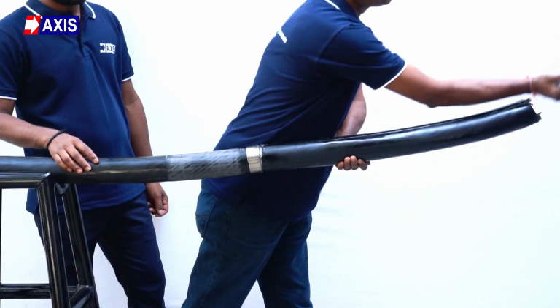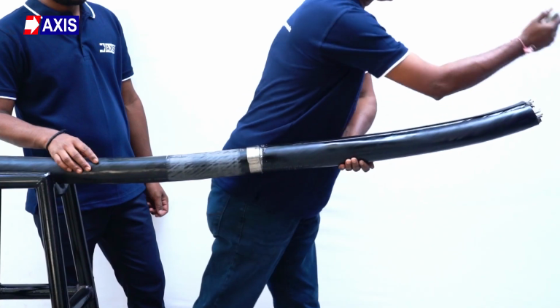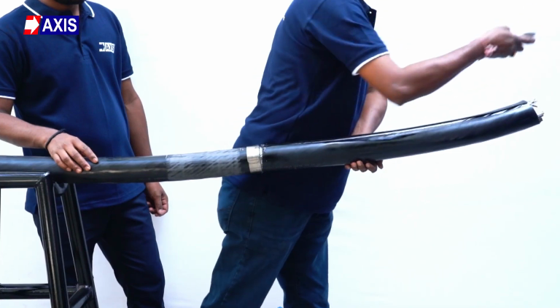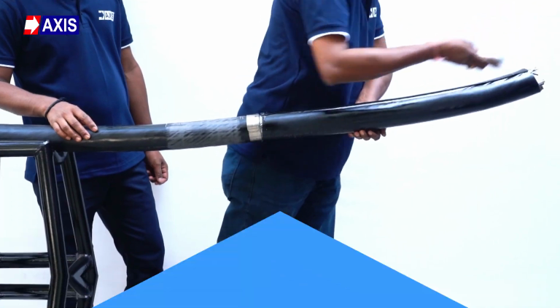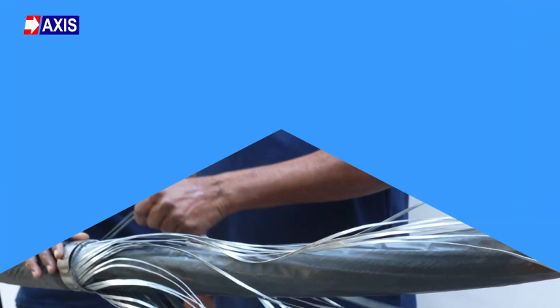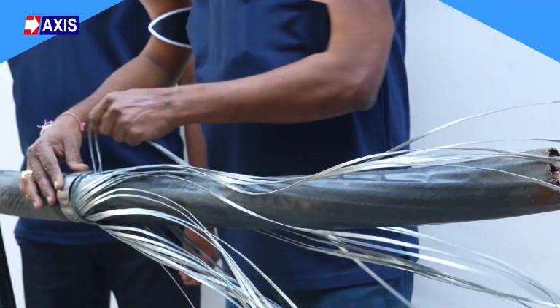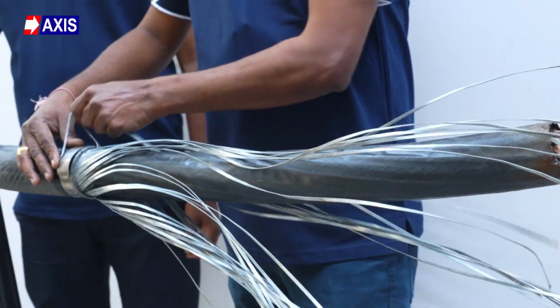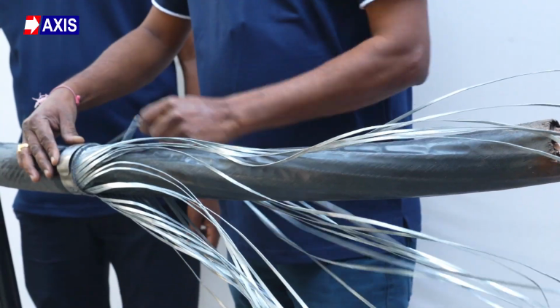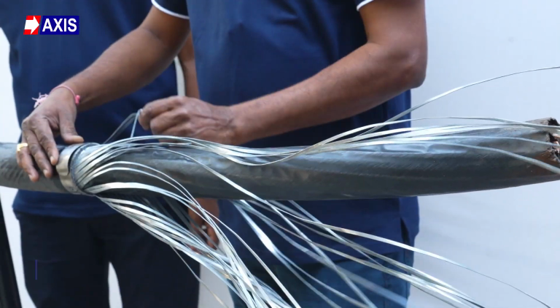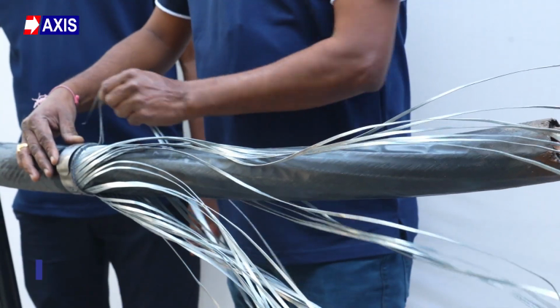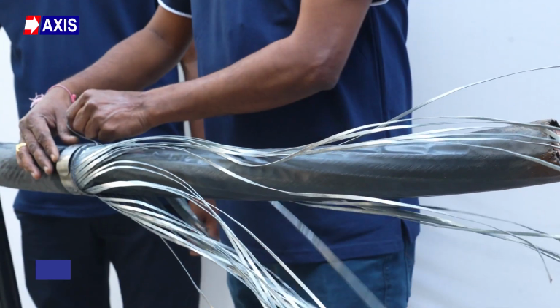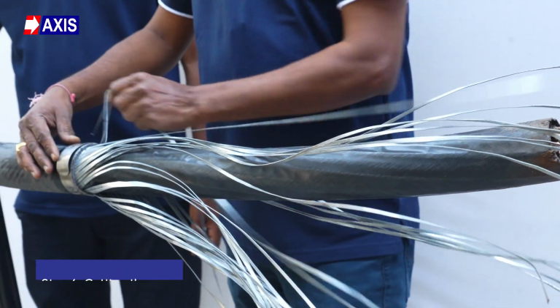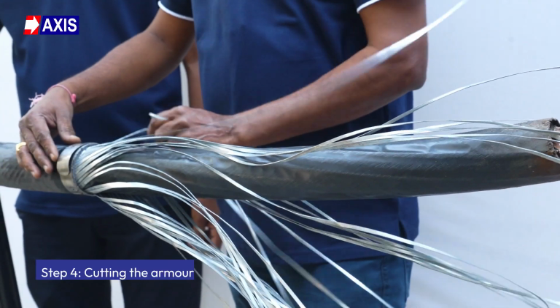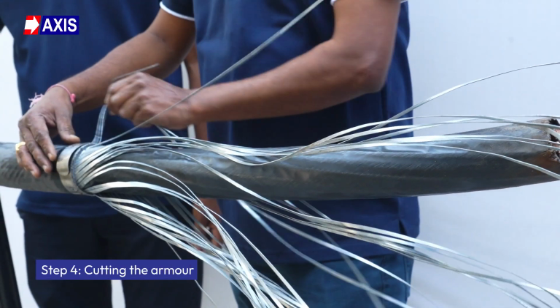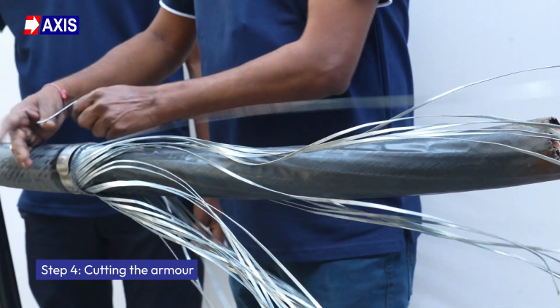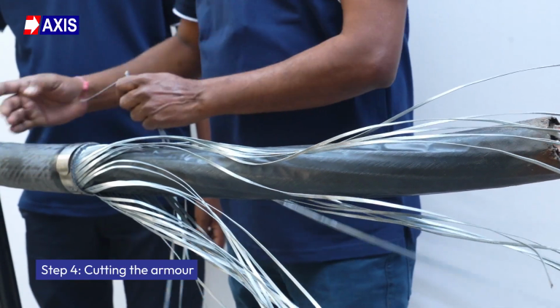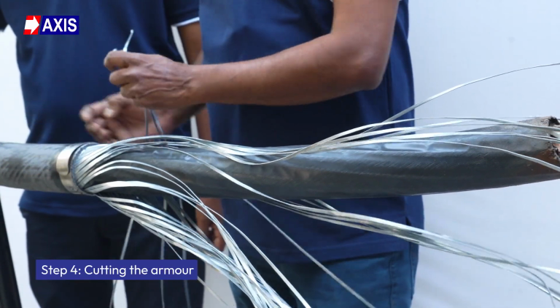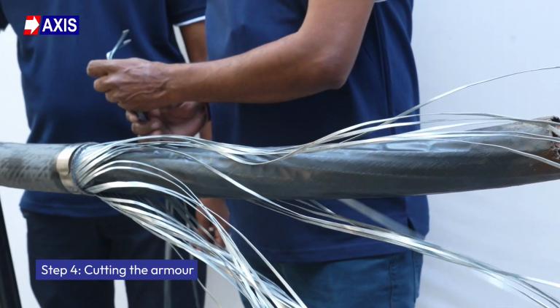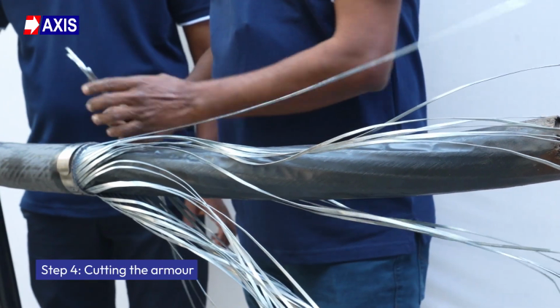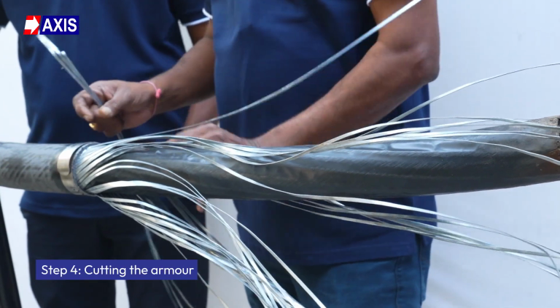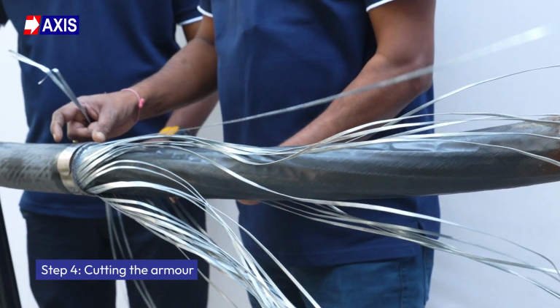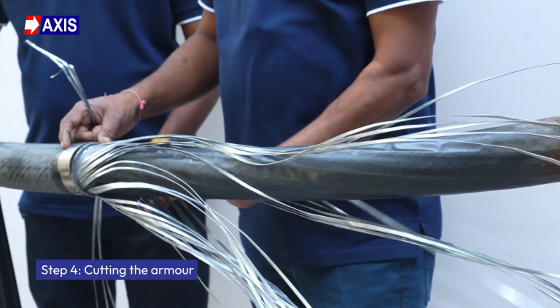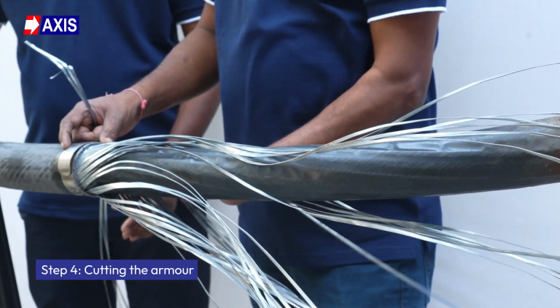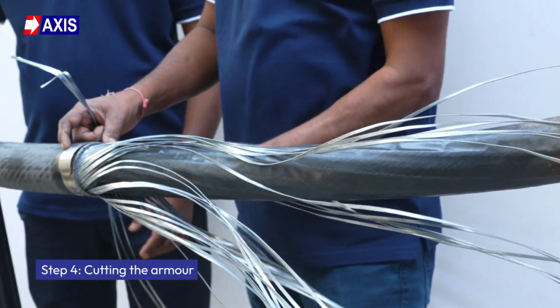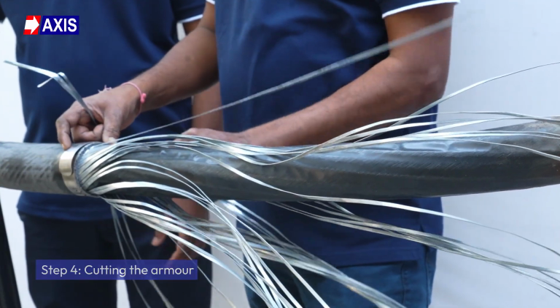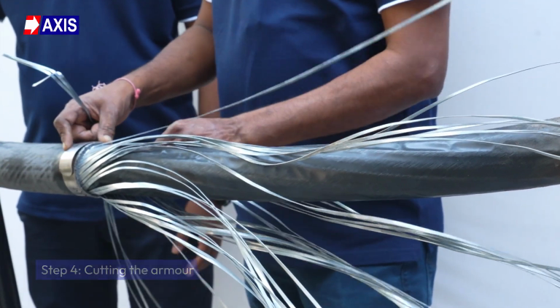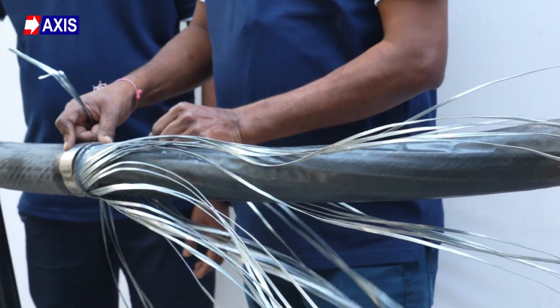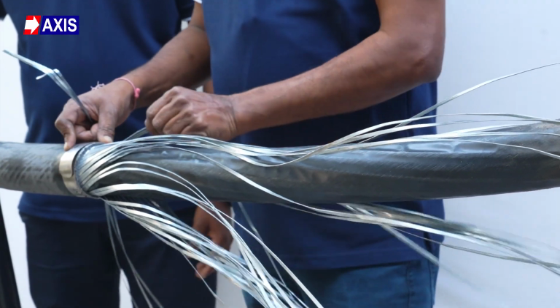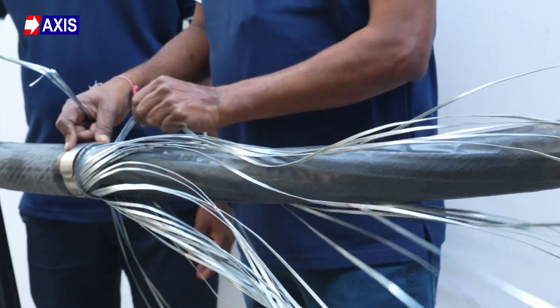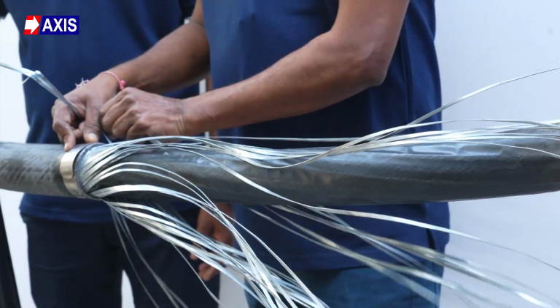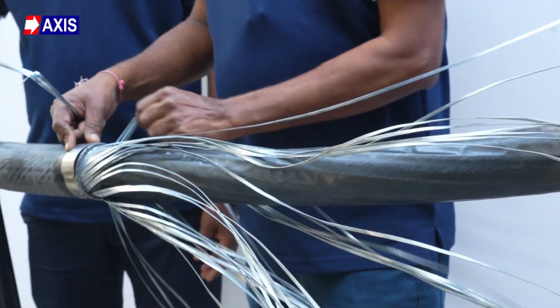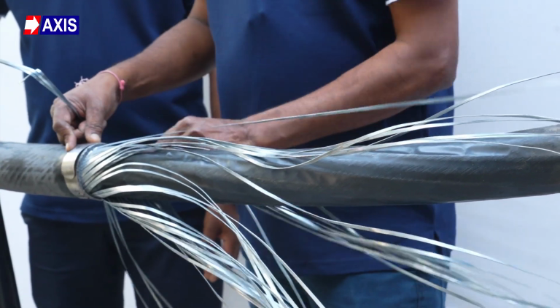Step 4: Cutting the armor. Expose and cut the armor layer of the cable.